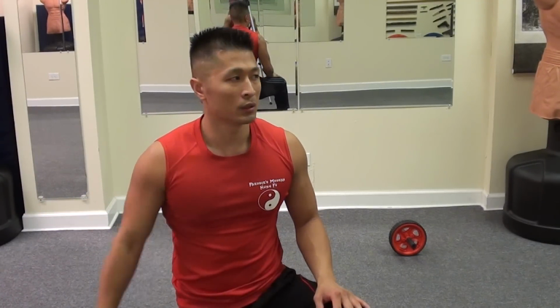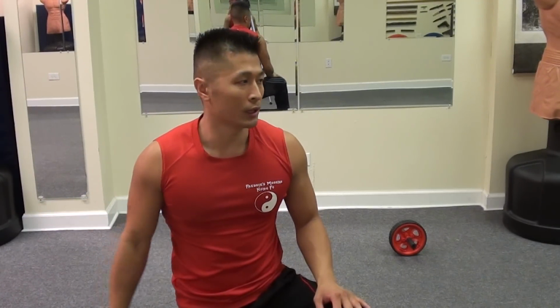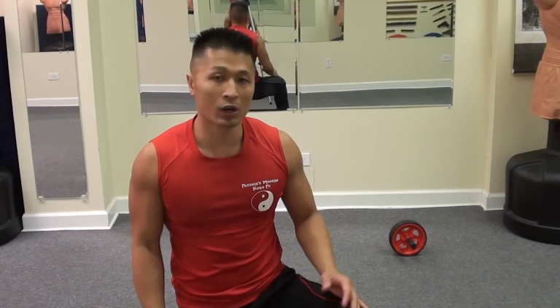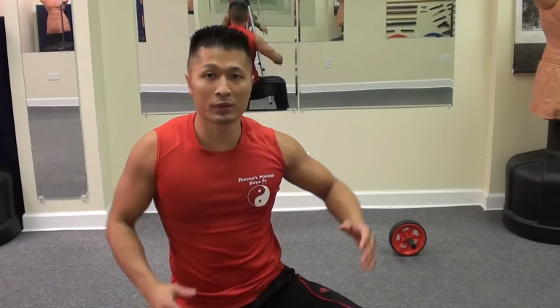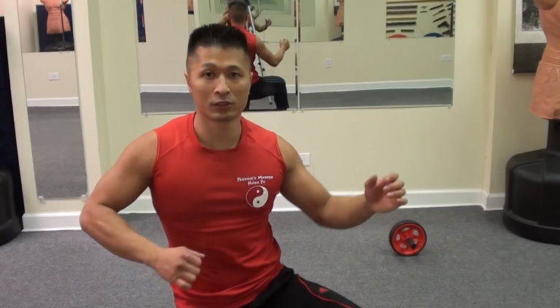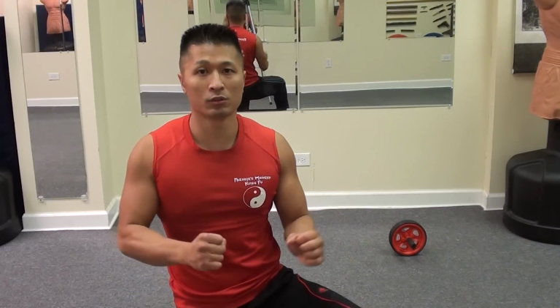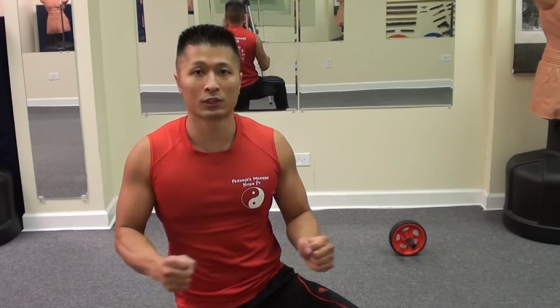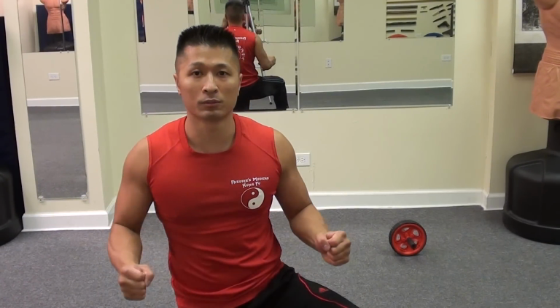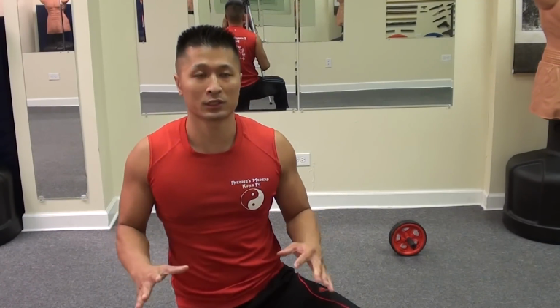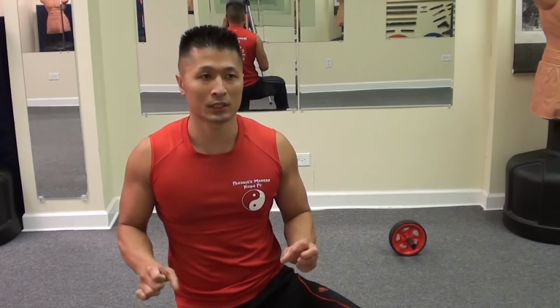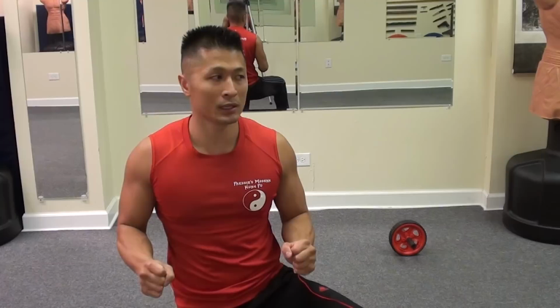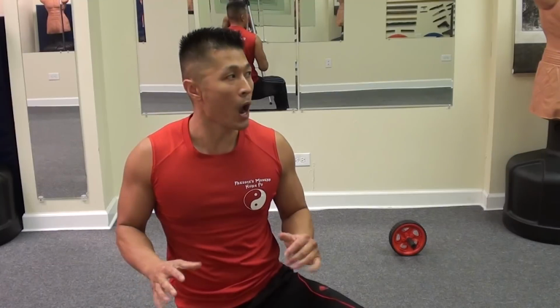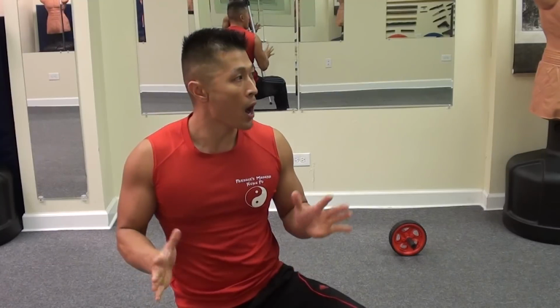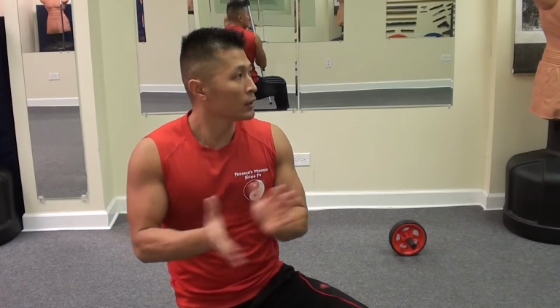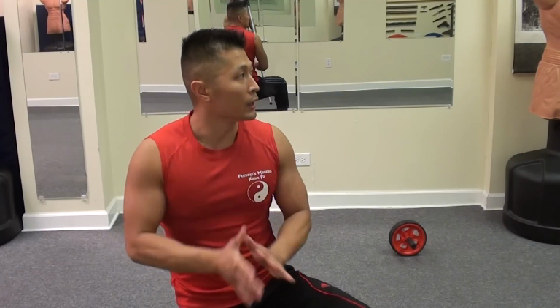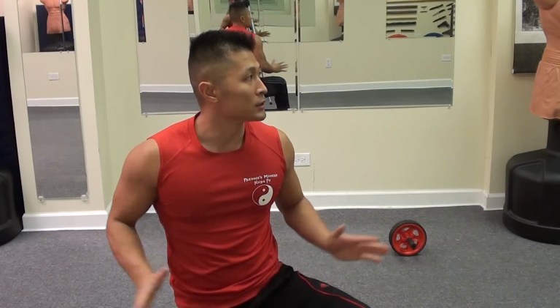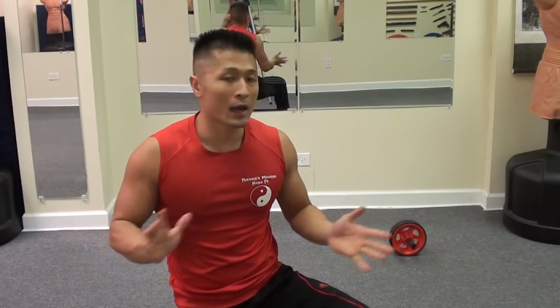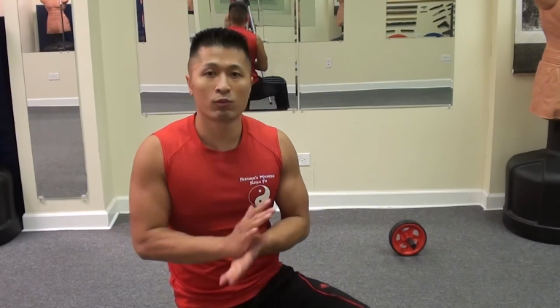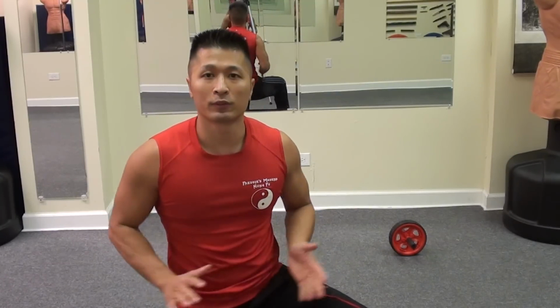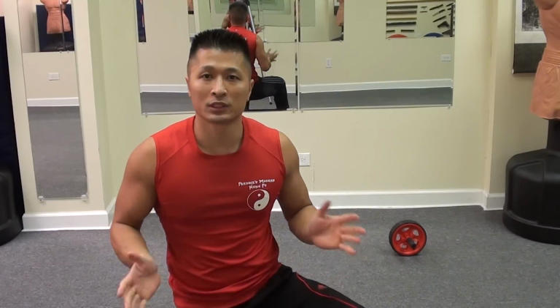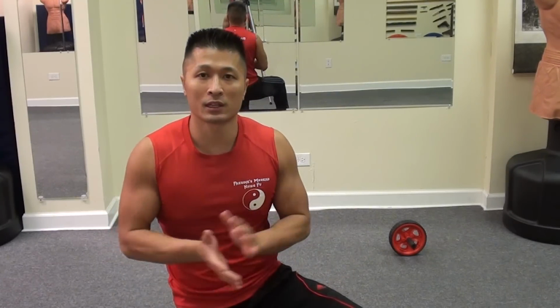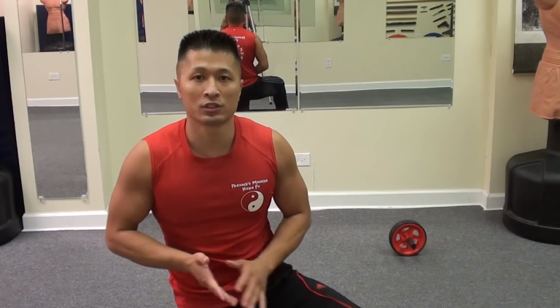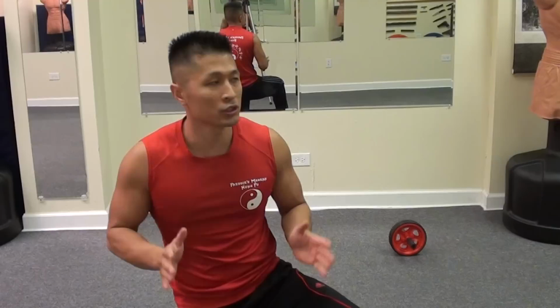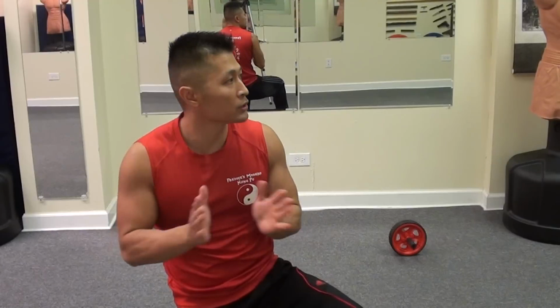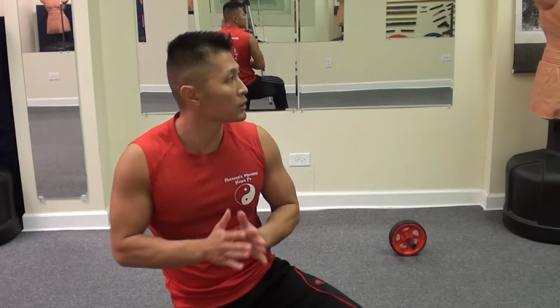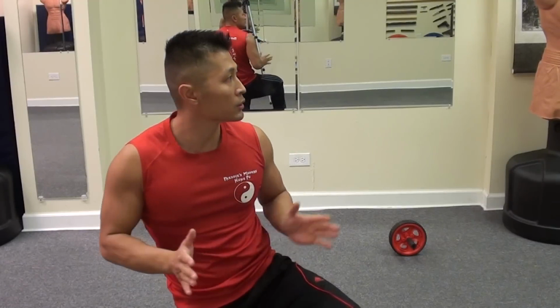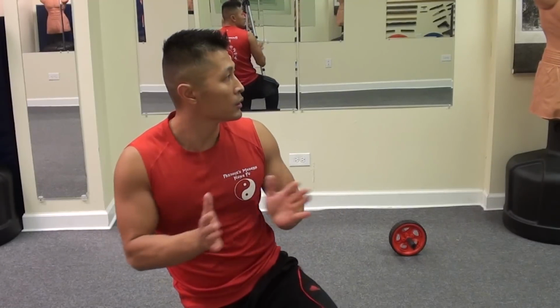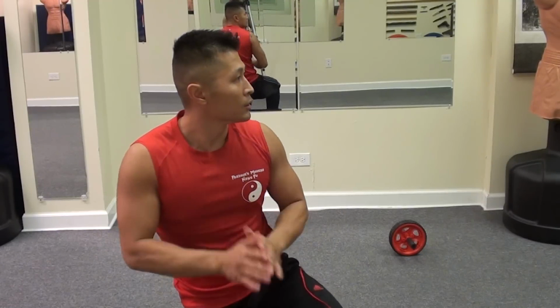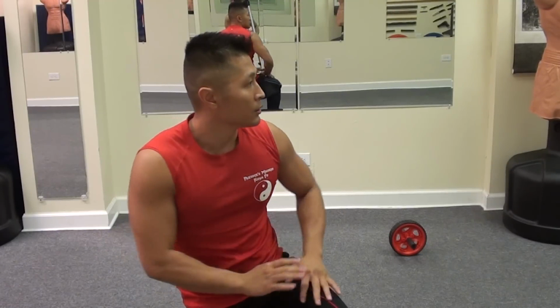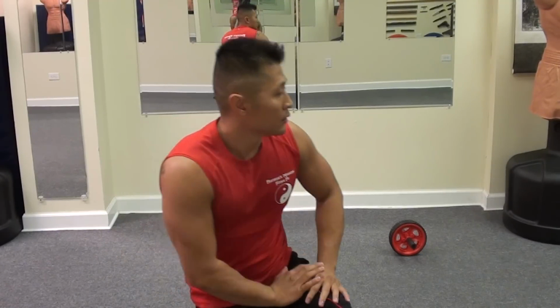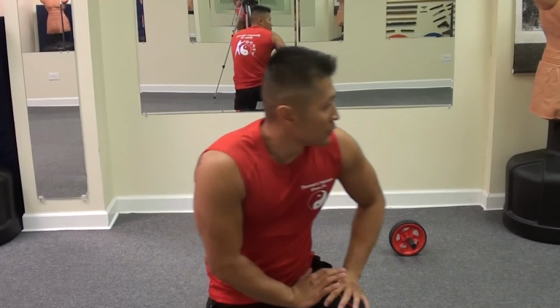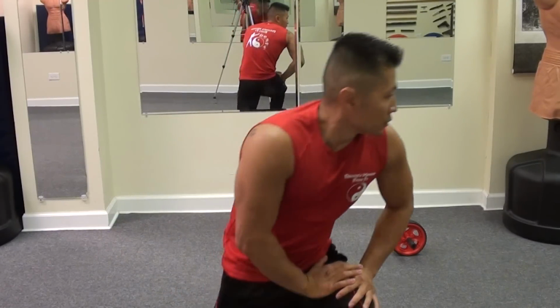Alright, I don't know how many I can do, but I'll do the best that I can. And this is the ab wheel from the standing position — you can do it.